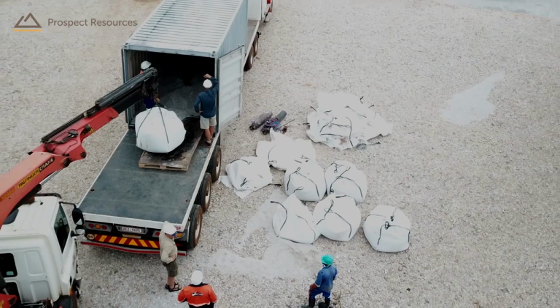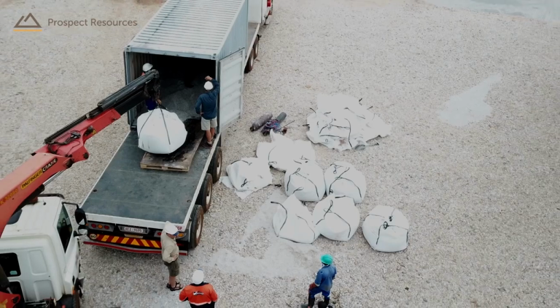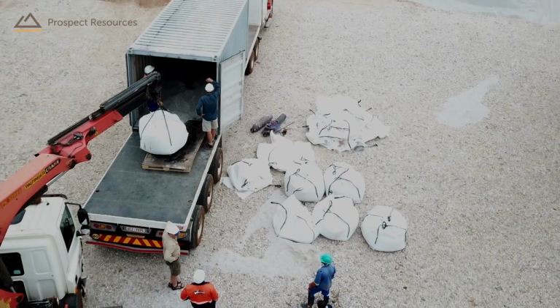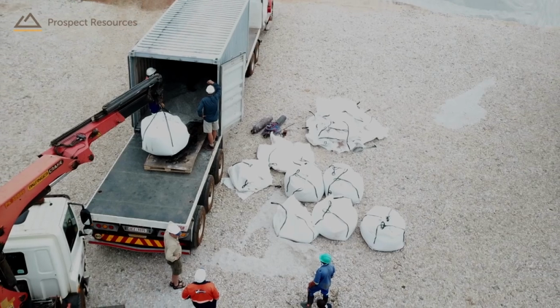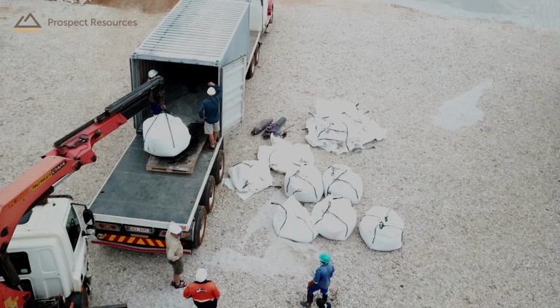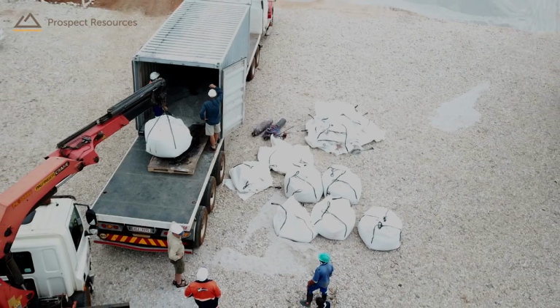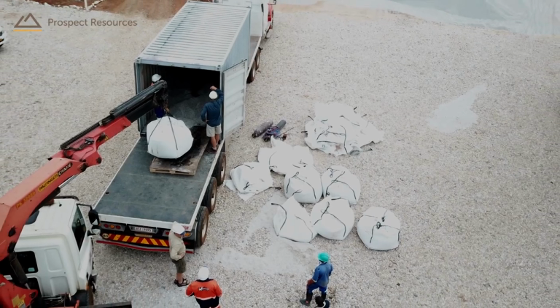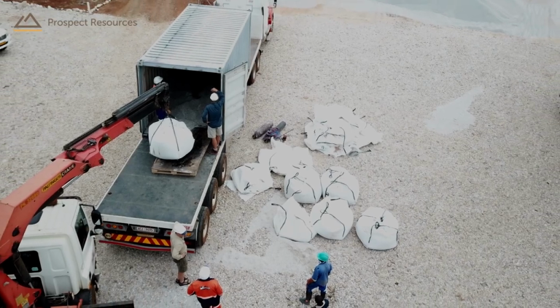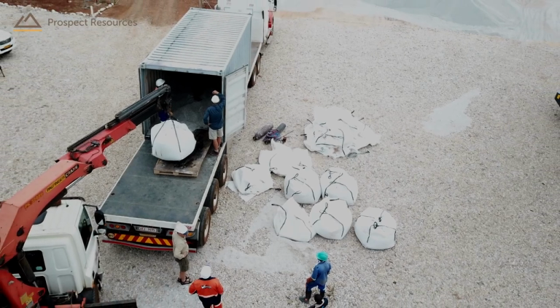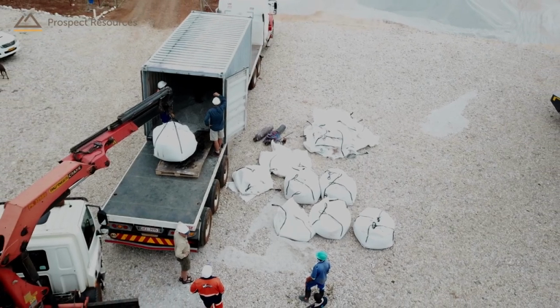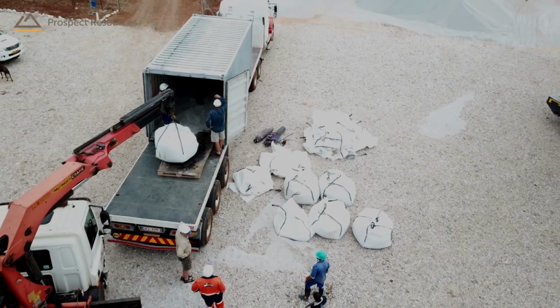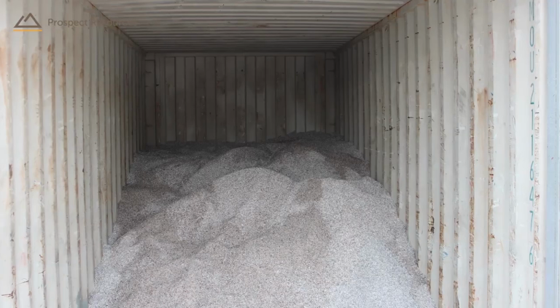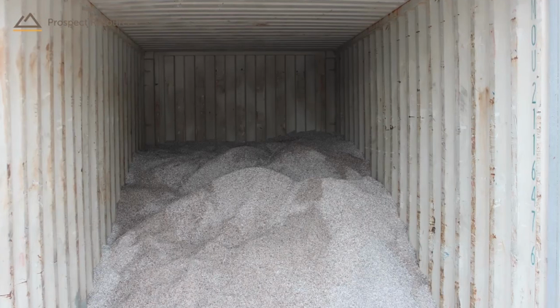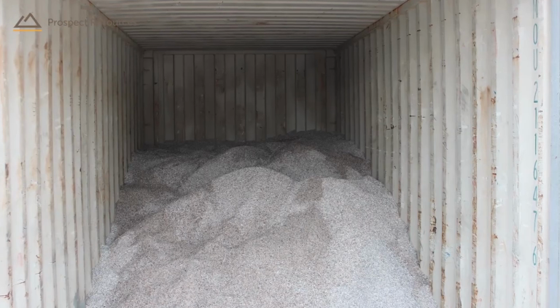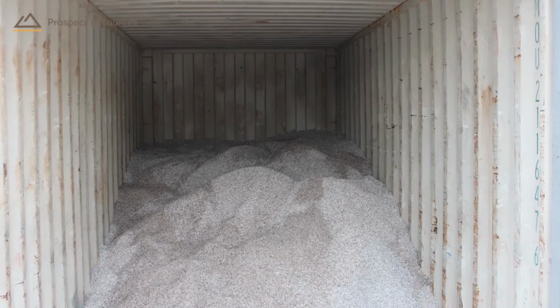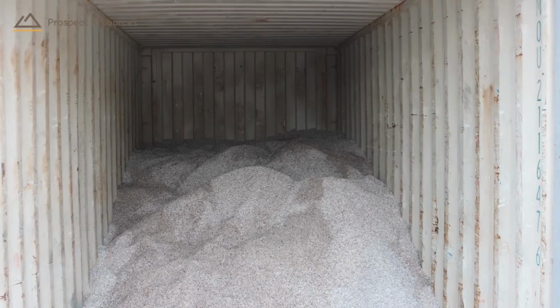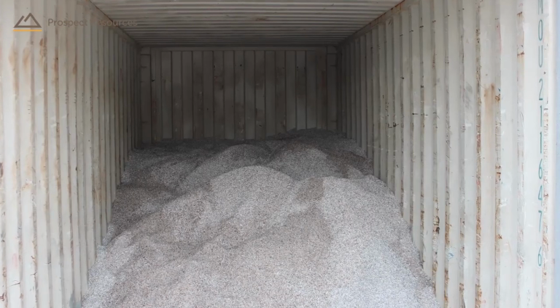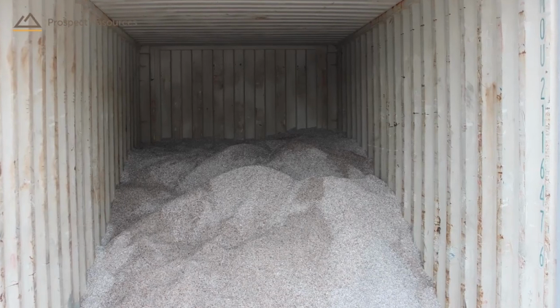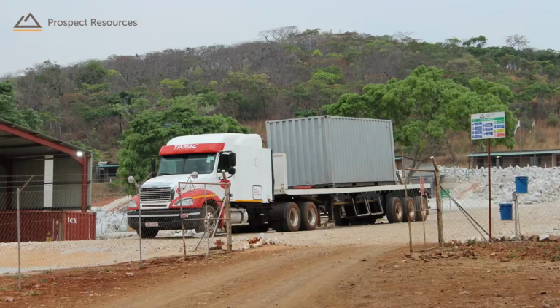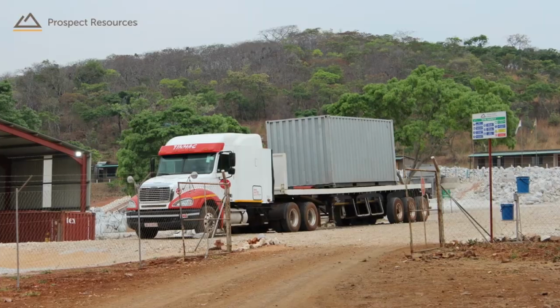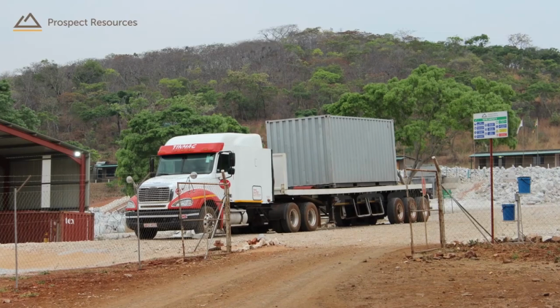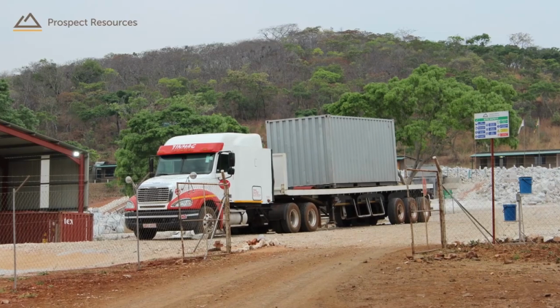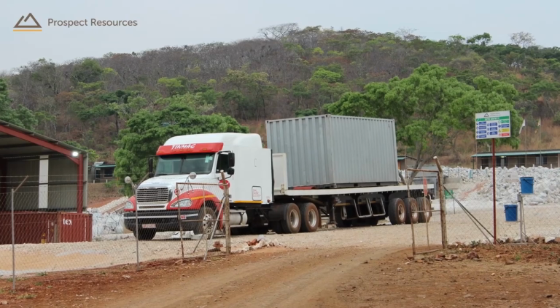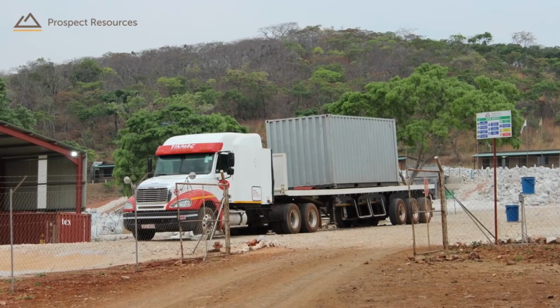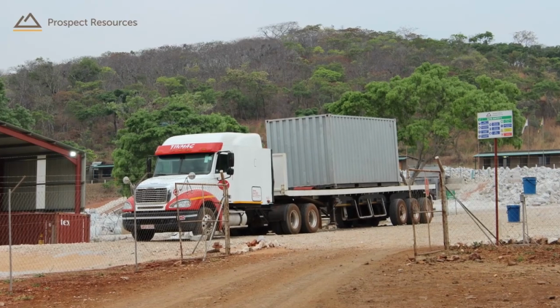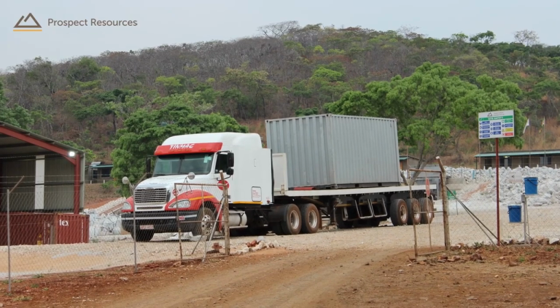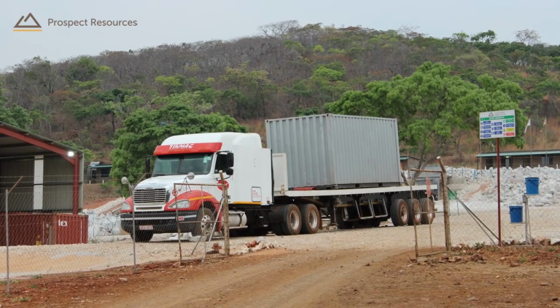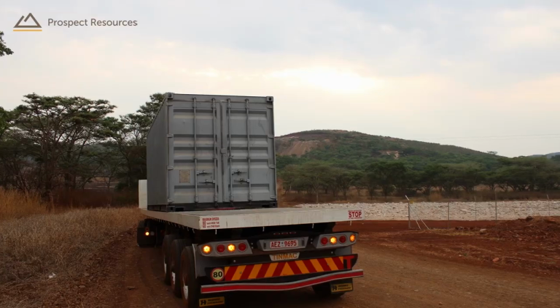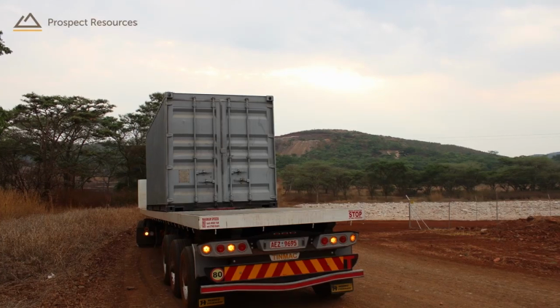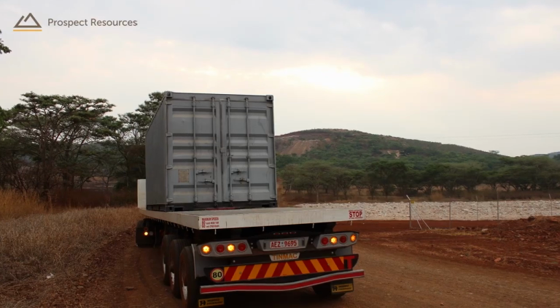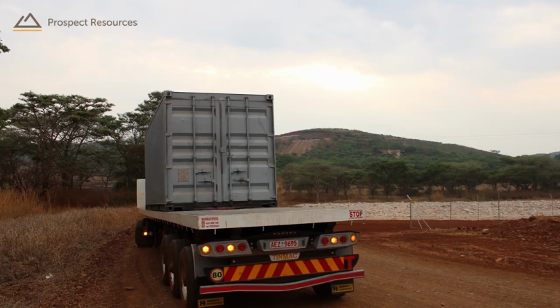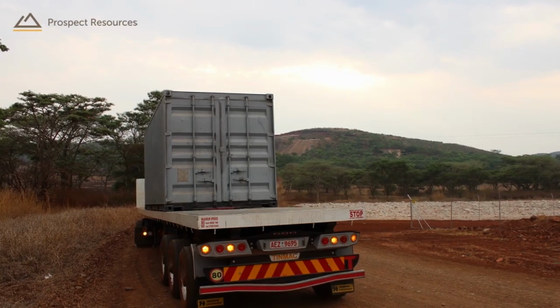Petalite concentrates are exported in 25-ton batches, containerized and dispatched by road to the port.